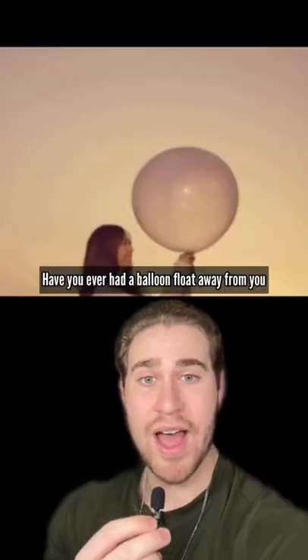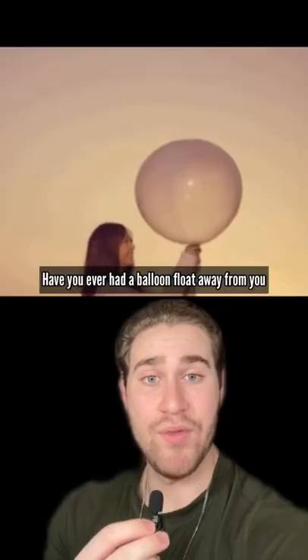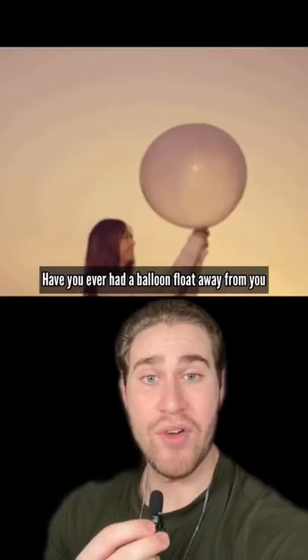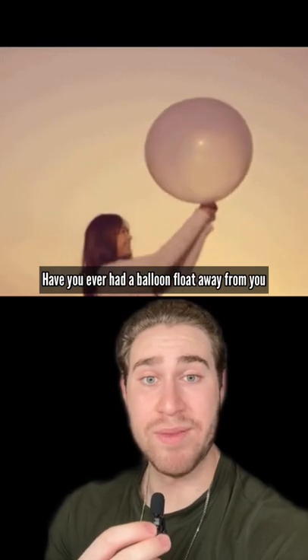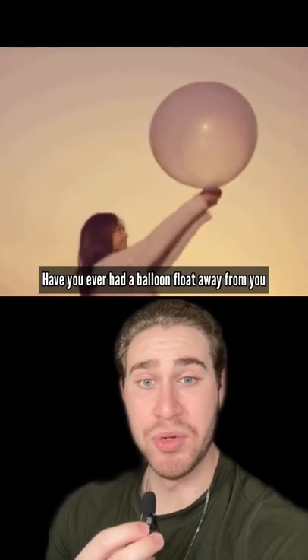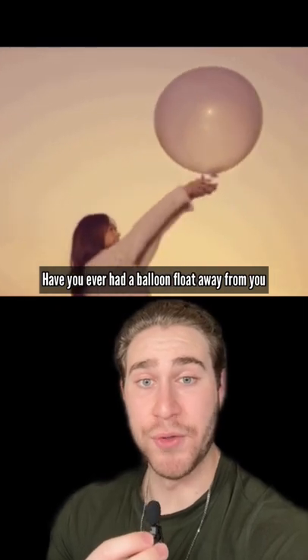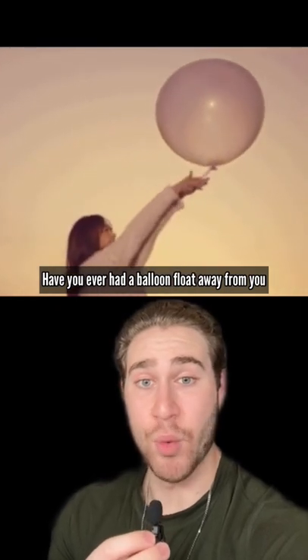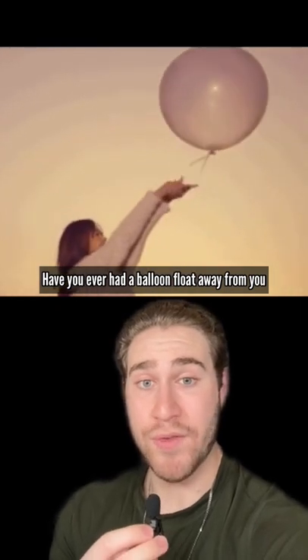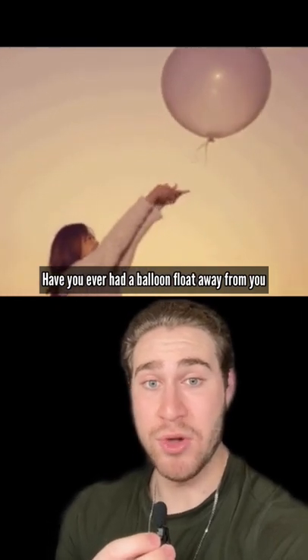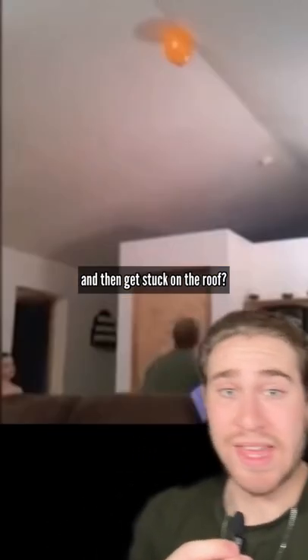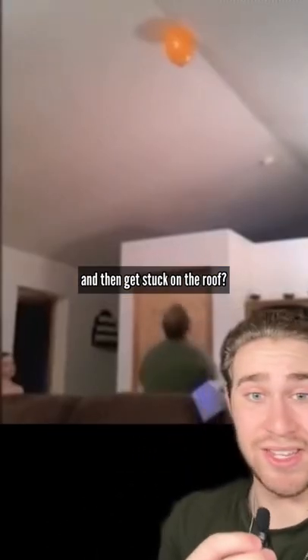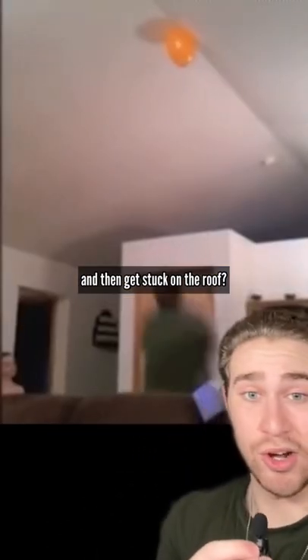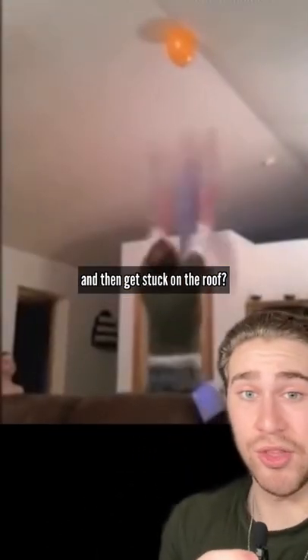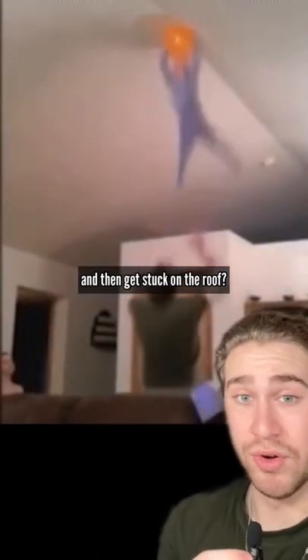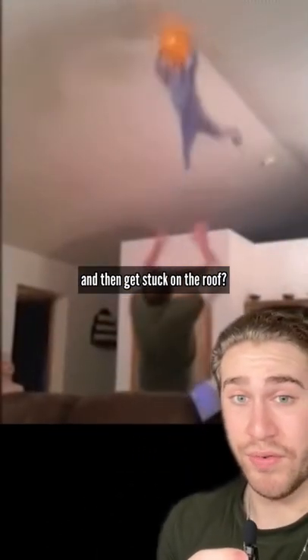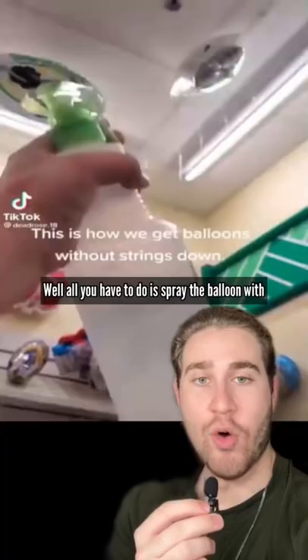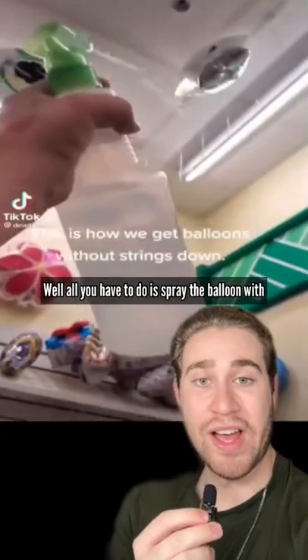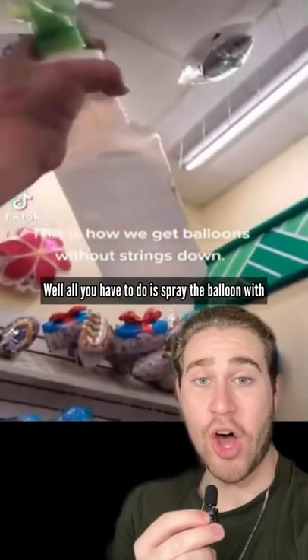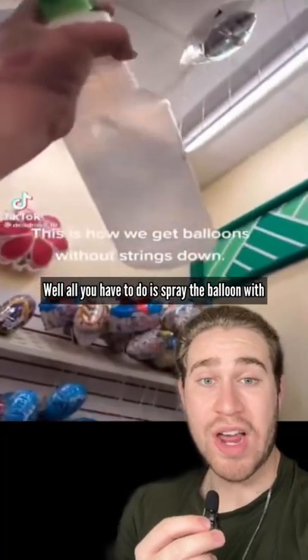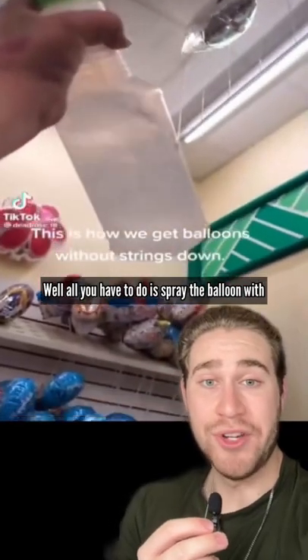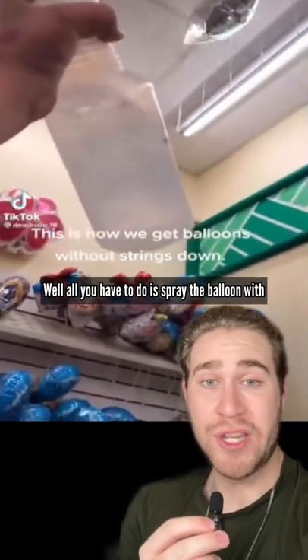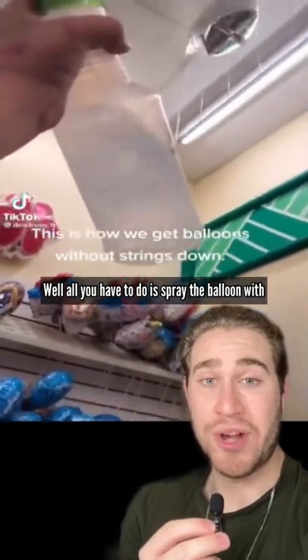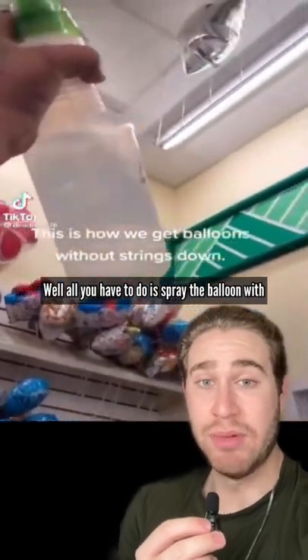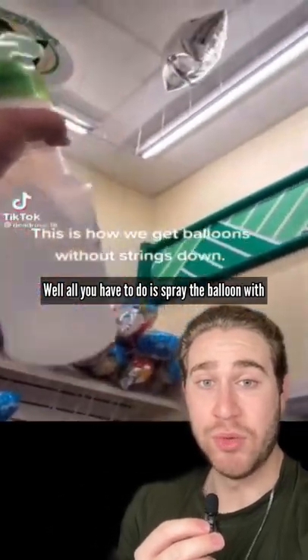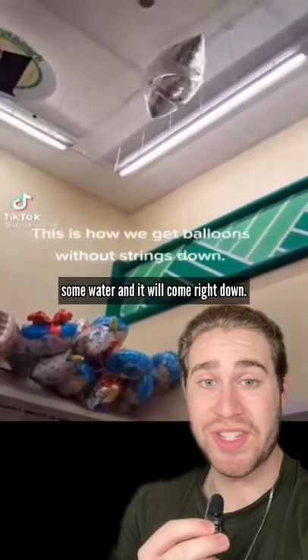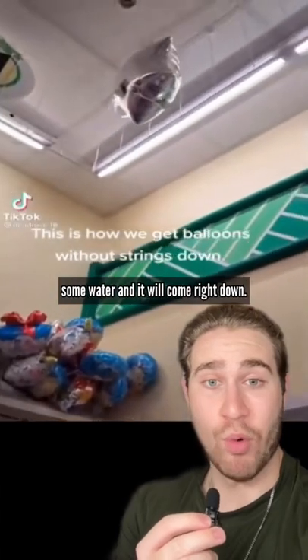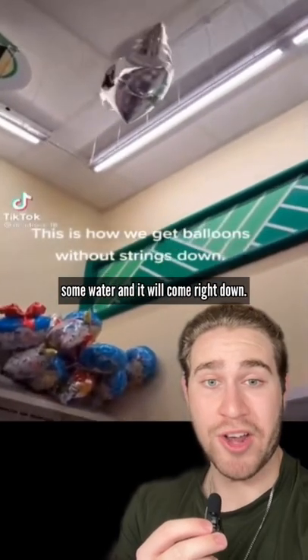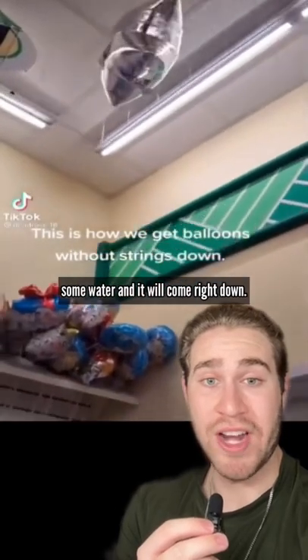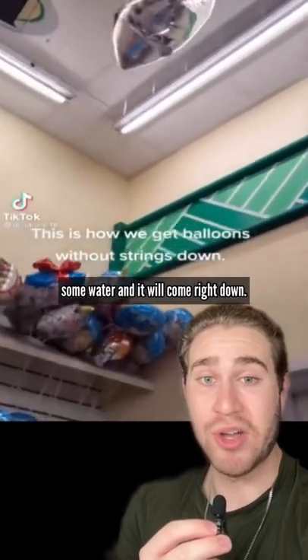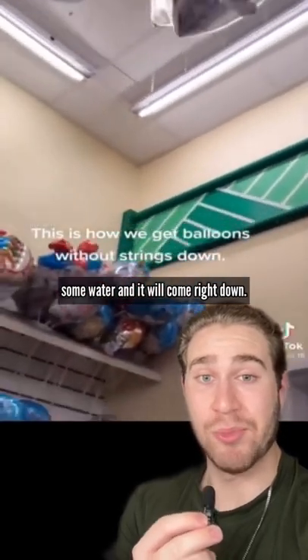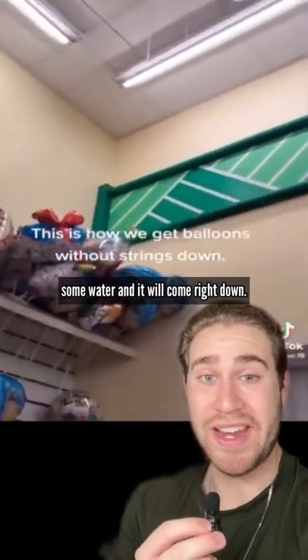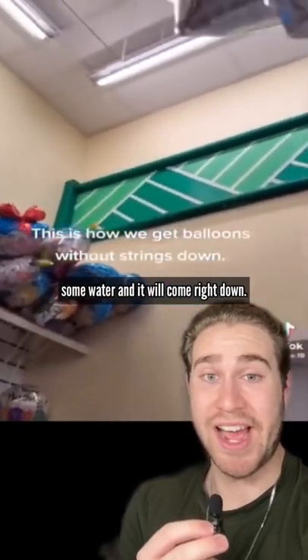Have you ever had a balloon float away from you and then get stuck on the roof? Well, all you have to do is spray the balloon with some water and it will come right down.